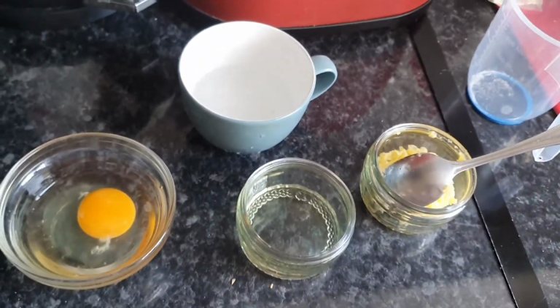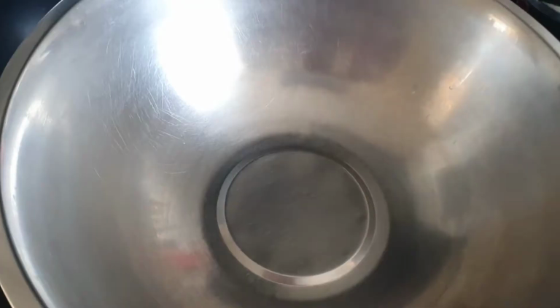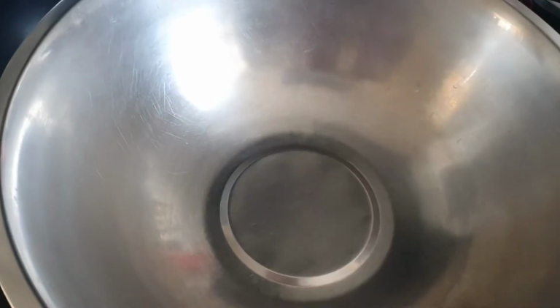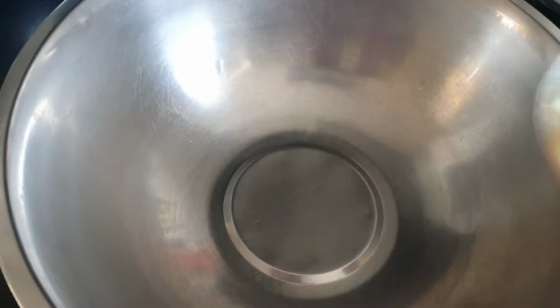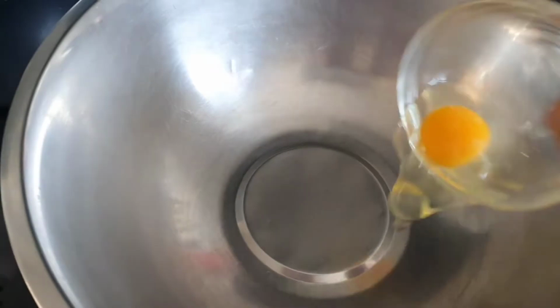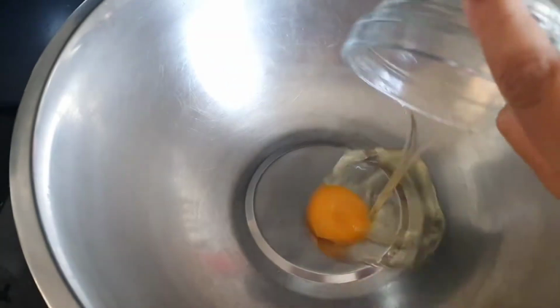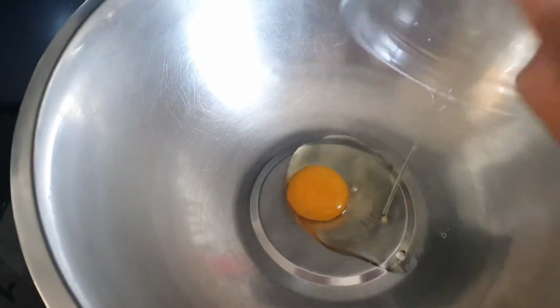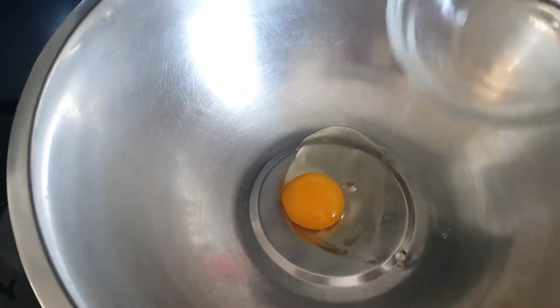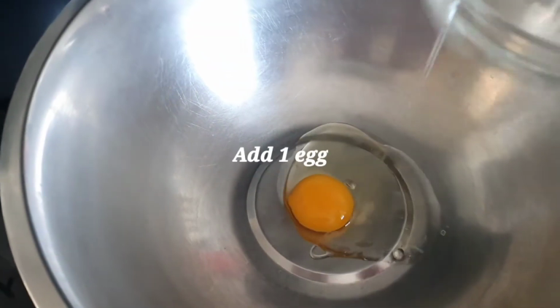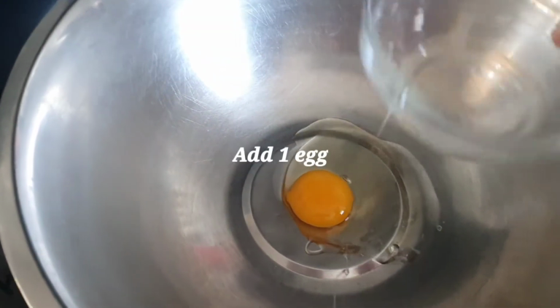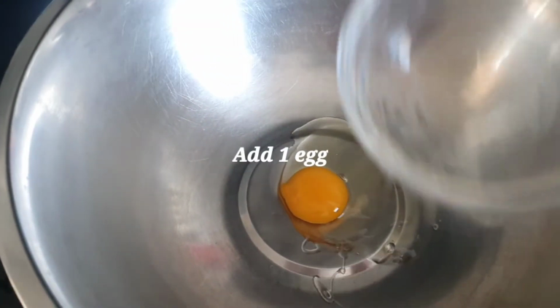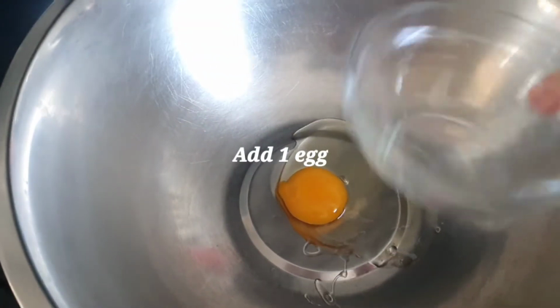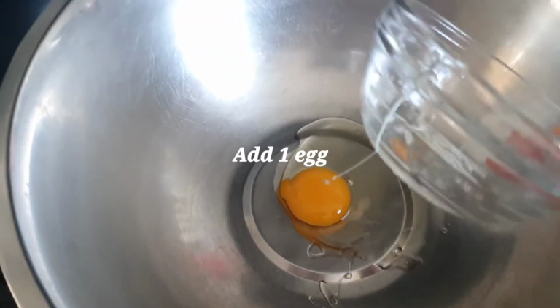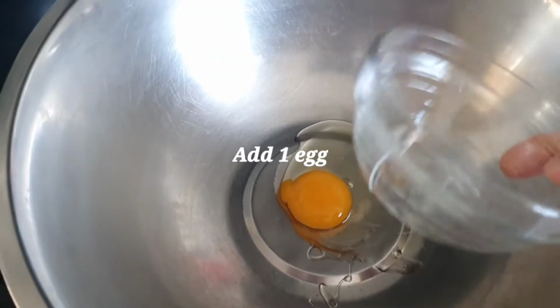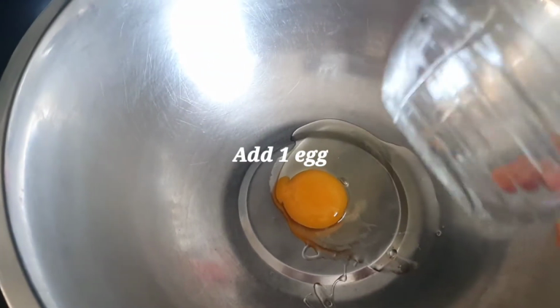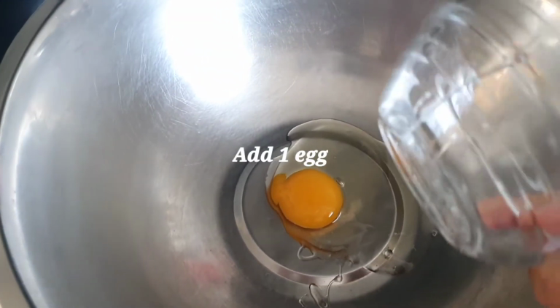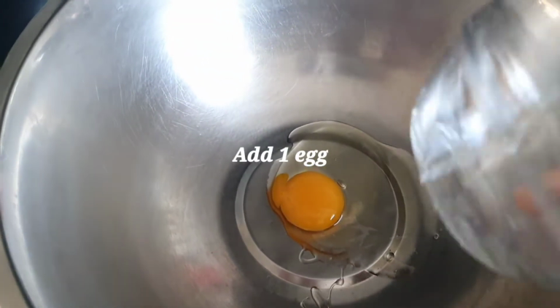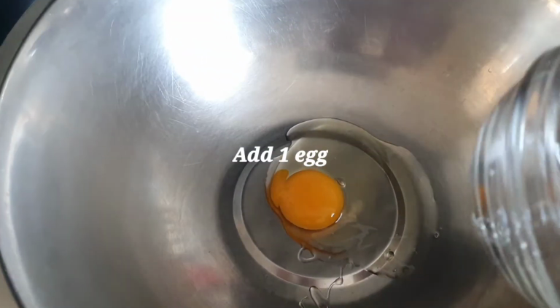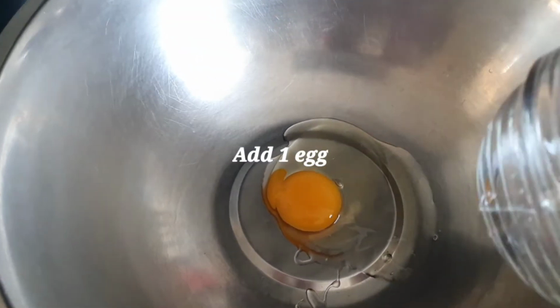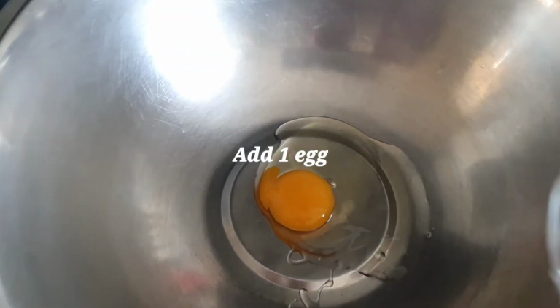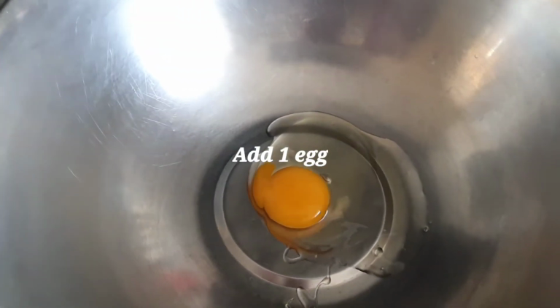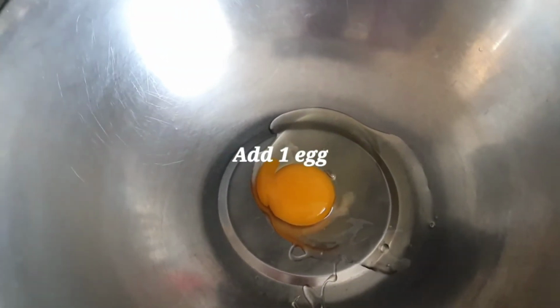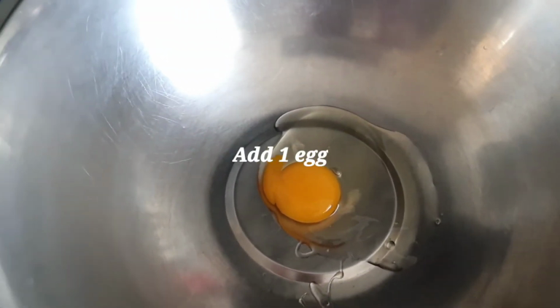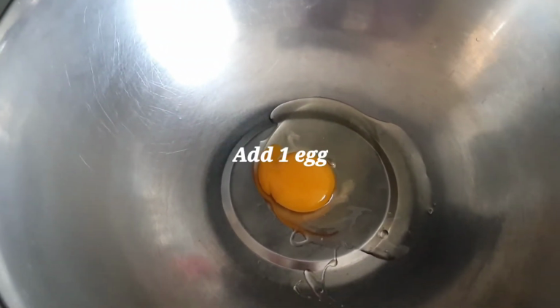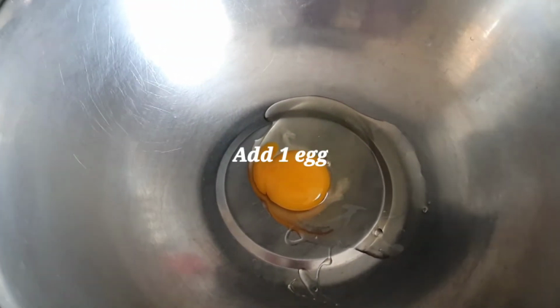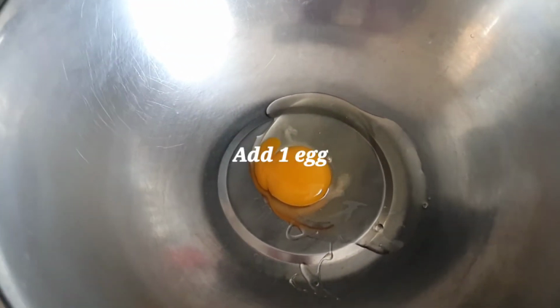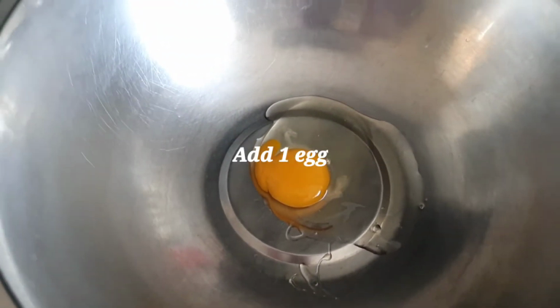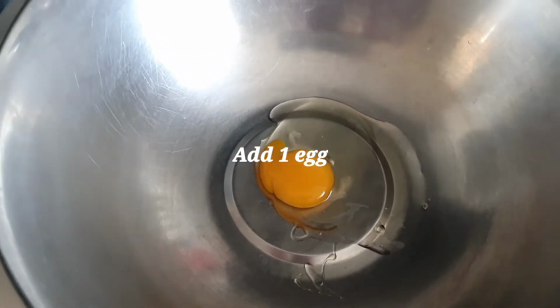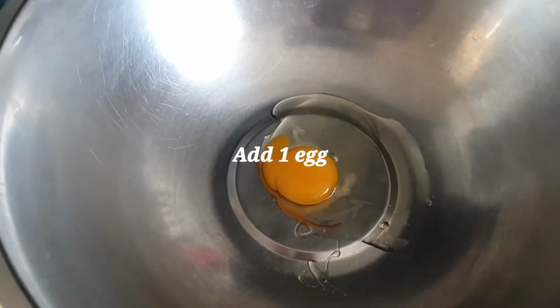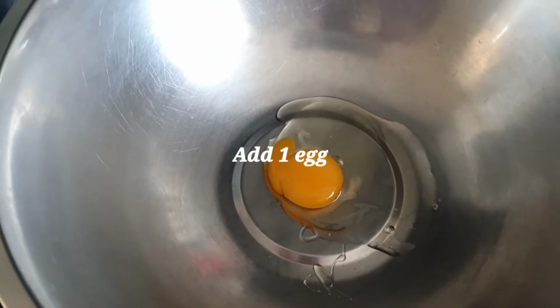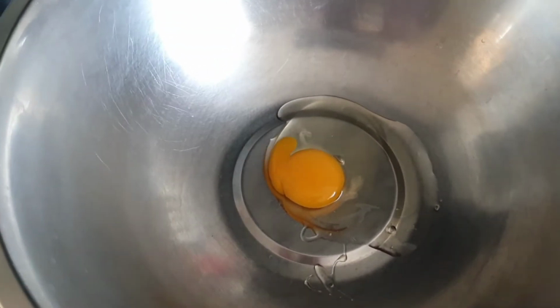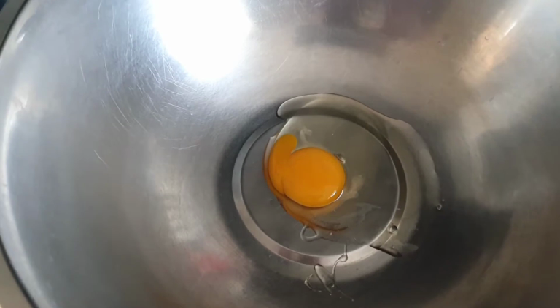I've just made the sugar syrup and left it to one side. Now I'm going to prepare the dough.